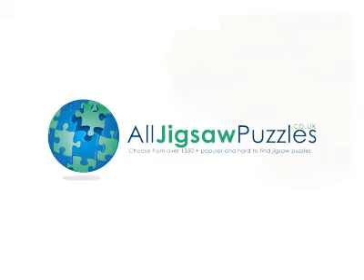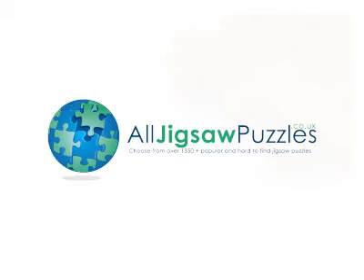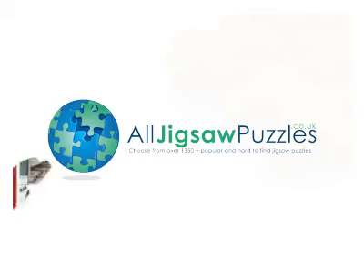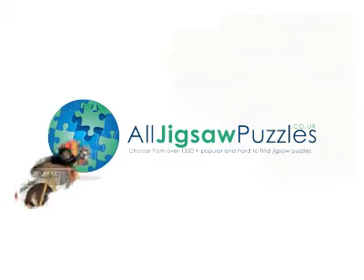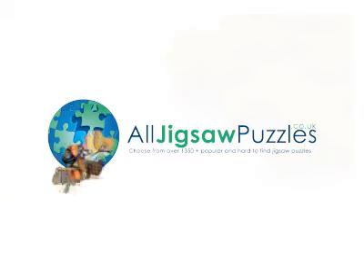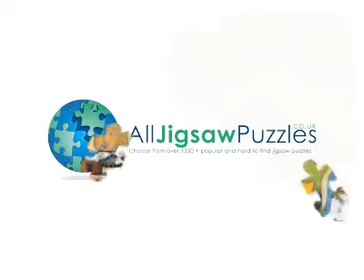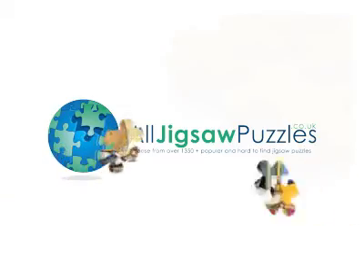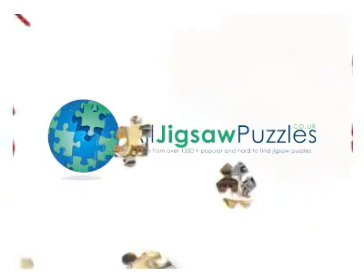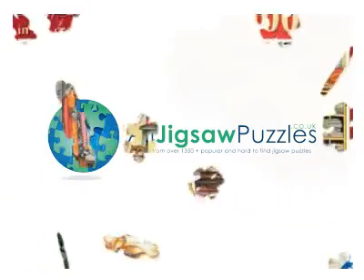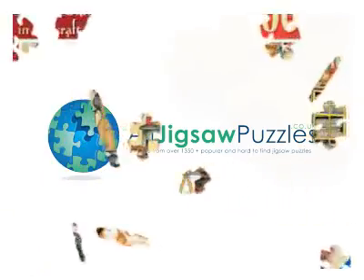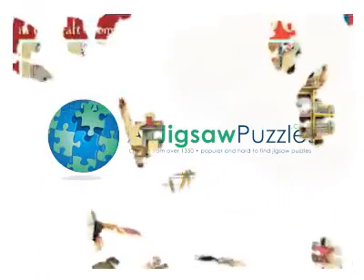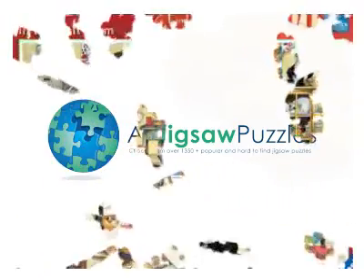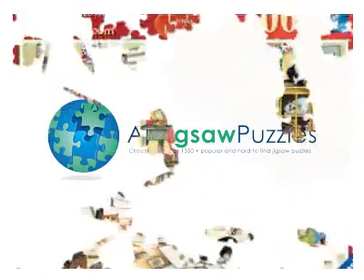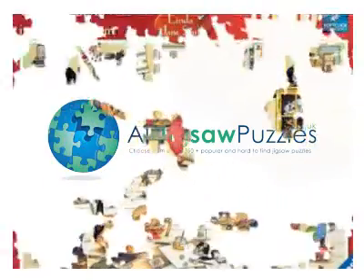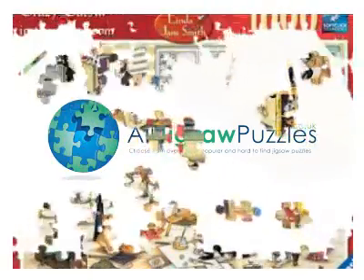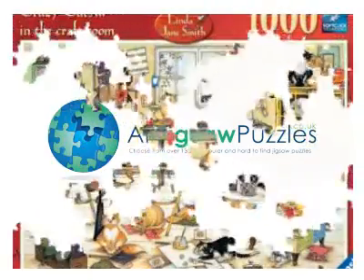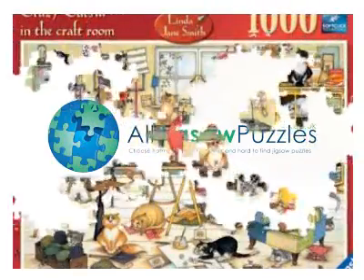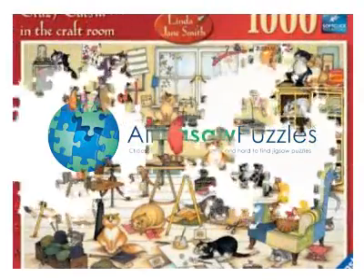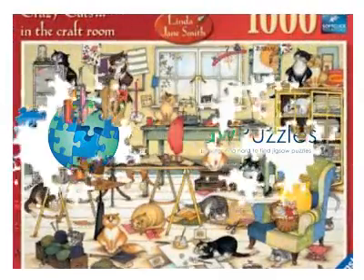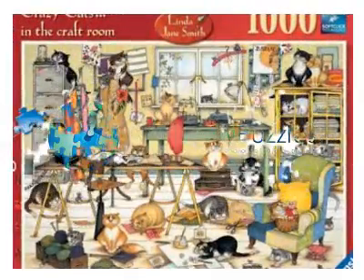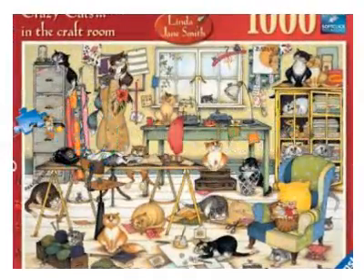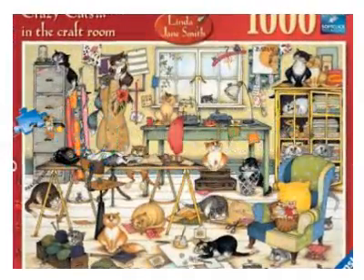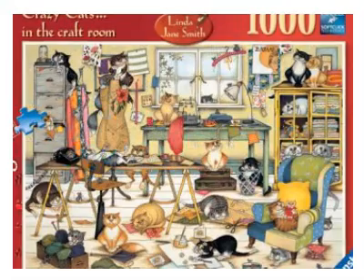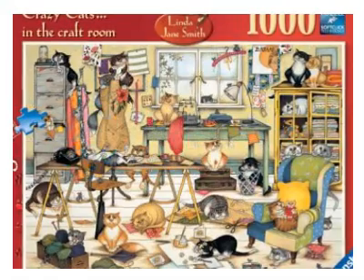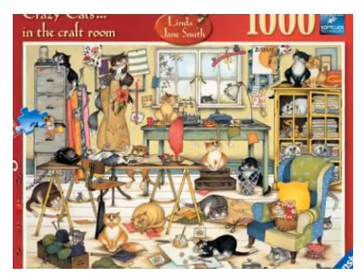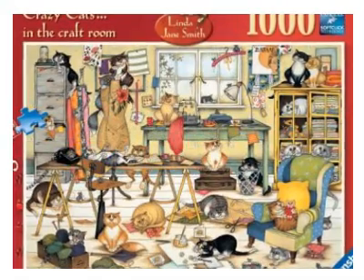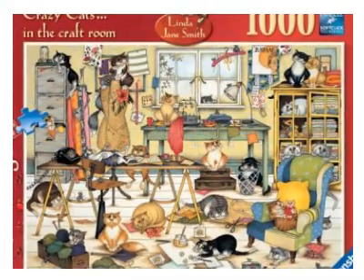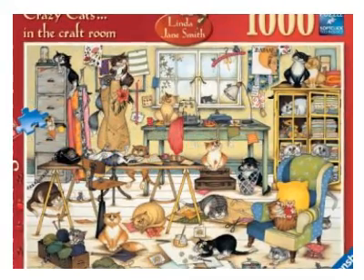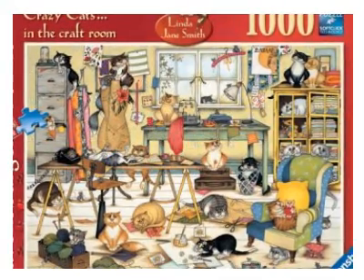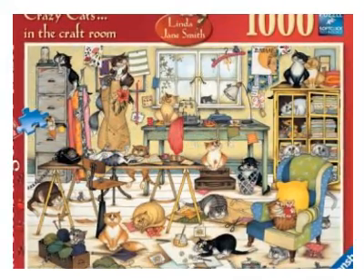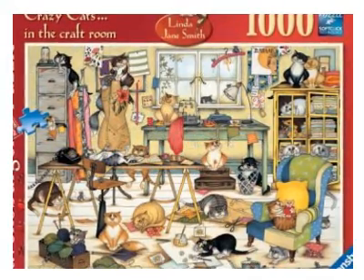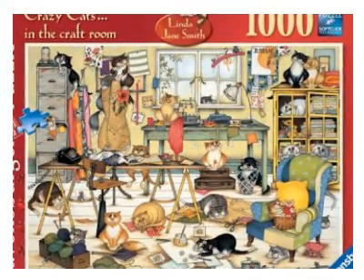That's the trouble — you leave your cats in the craft room and look what happens. I'm sure by the time you come back they would have cleared up. Well, maybe.